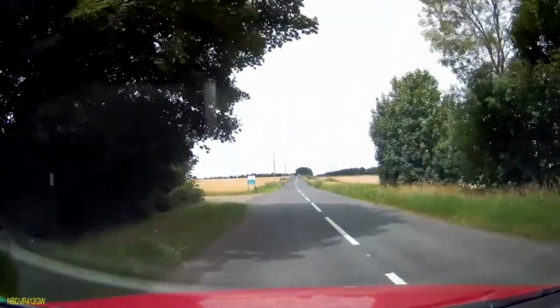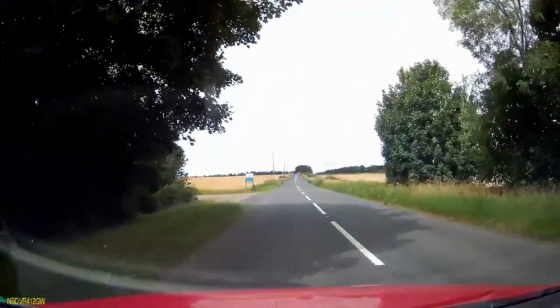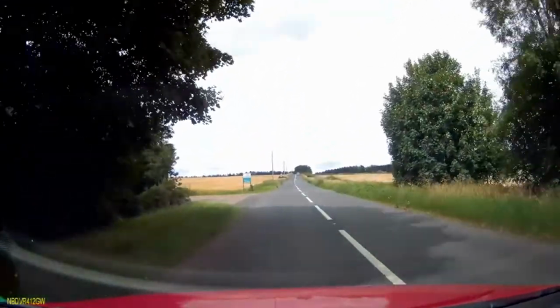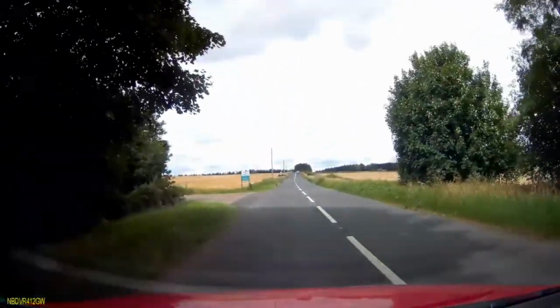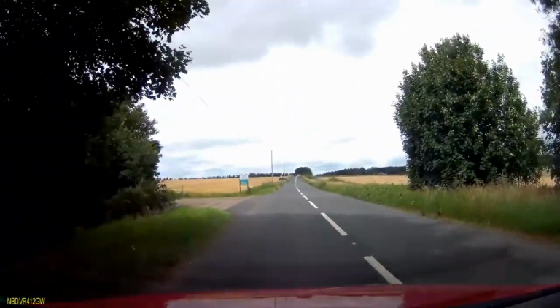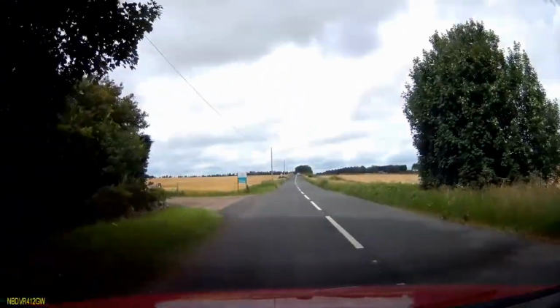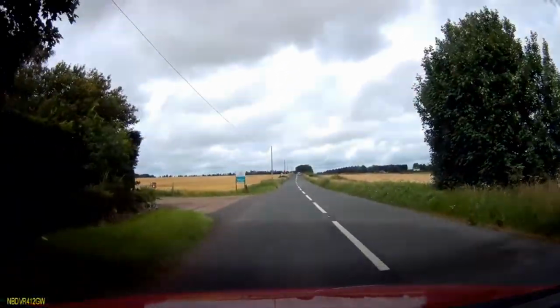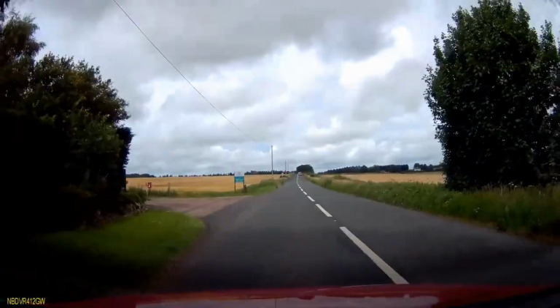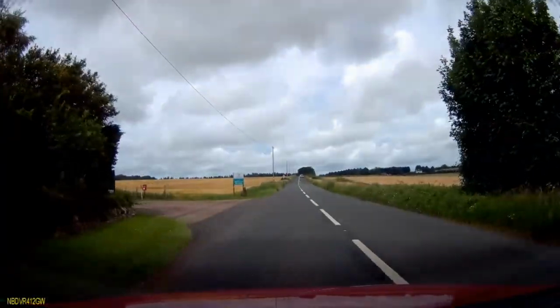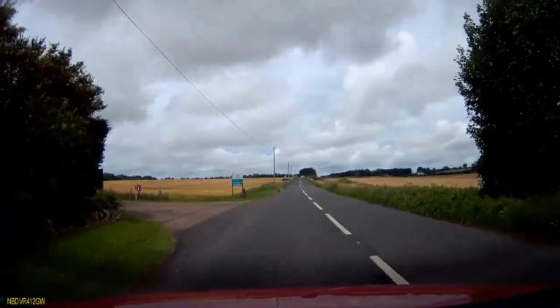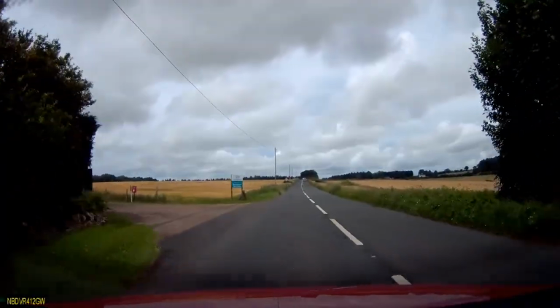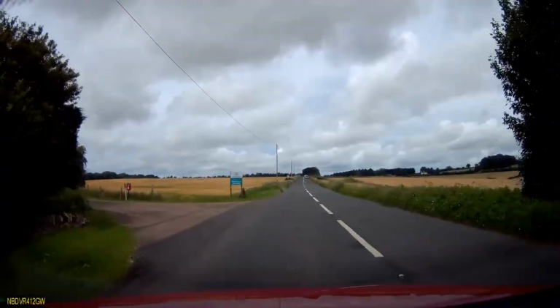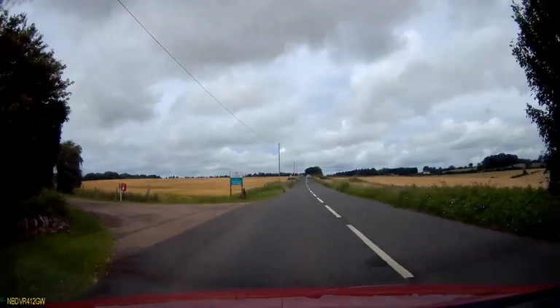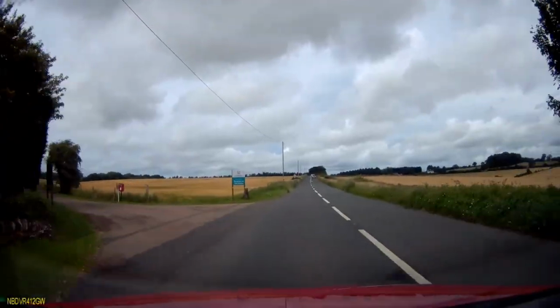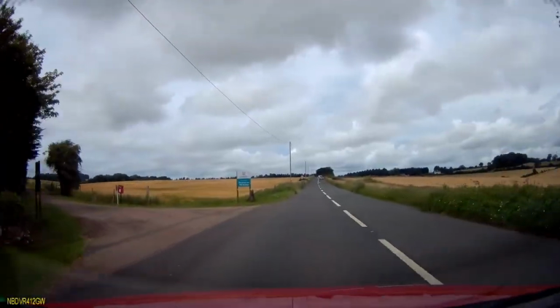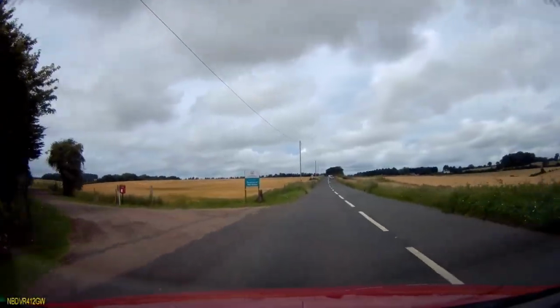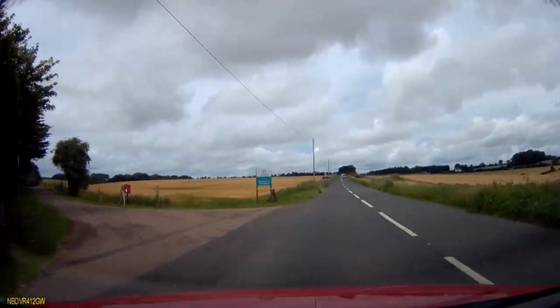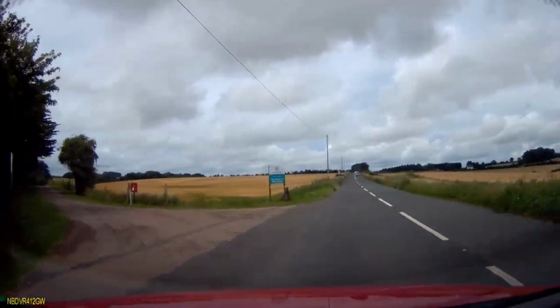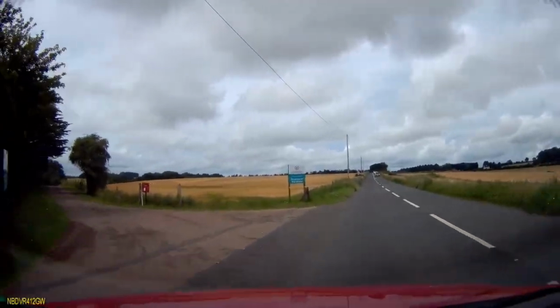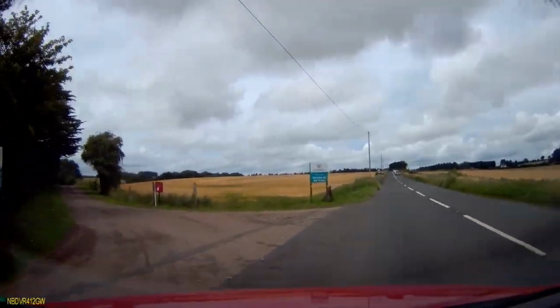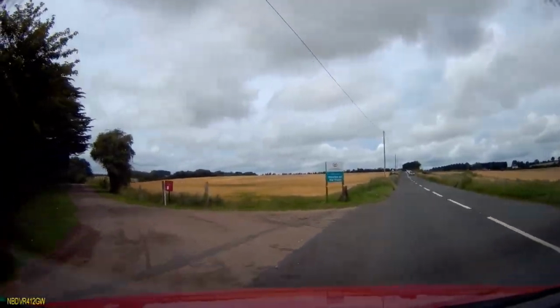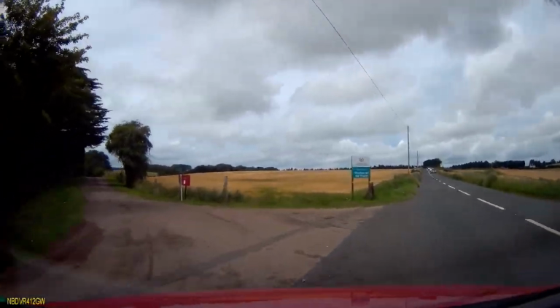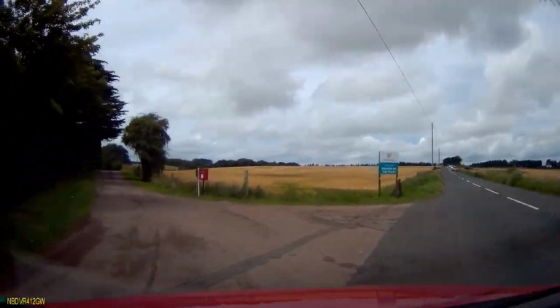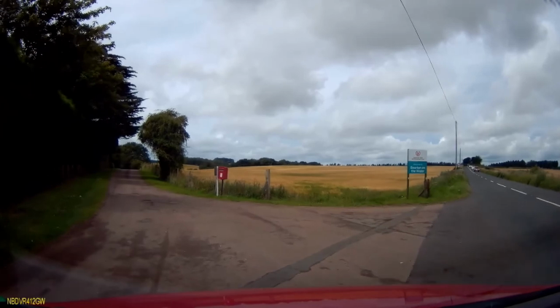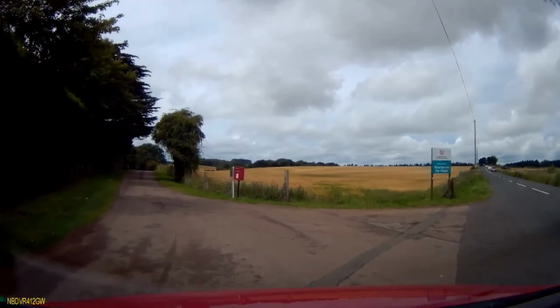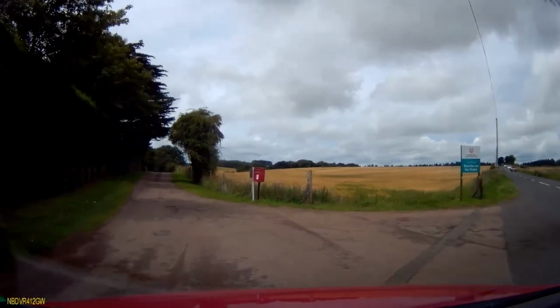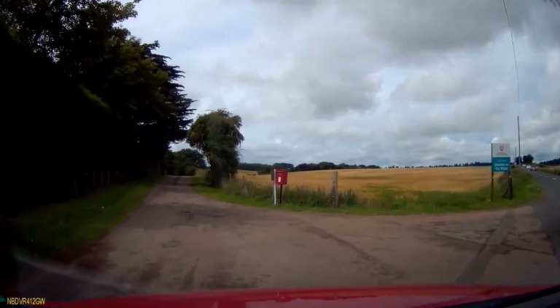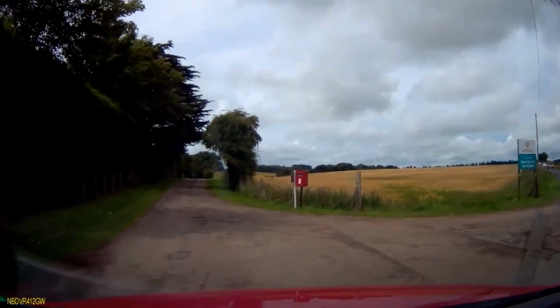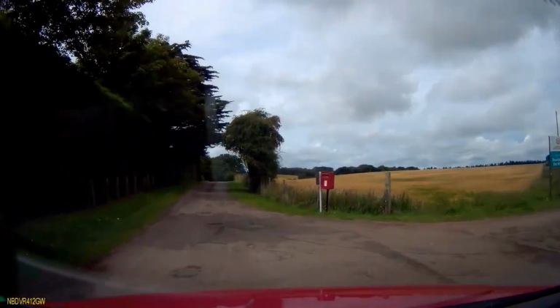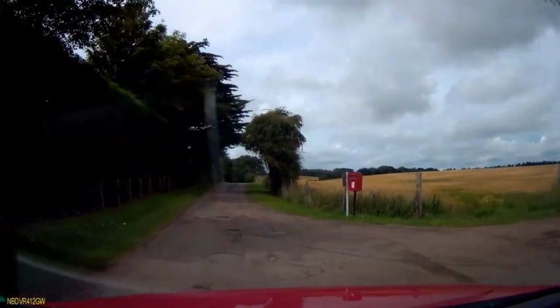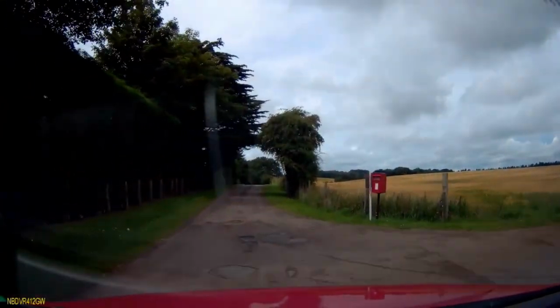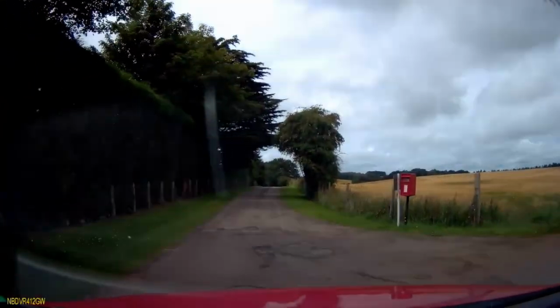And here's that turning now. It's a short single-track road down to the site entrance, but there is a passing place along the way.